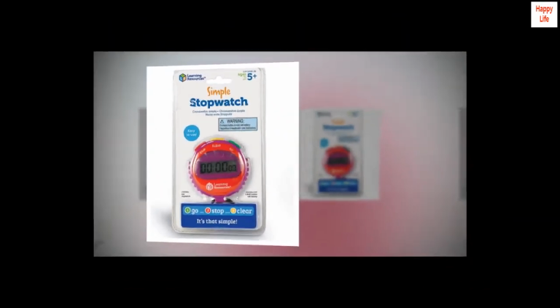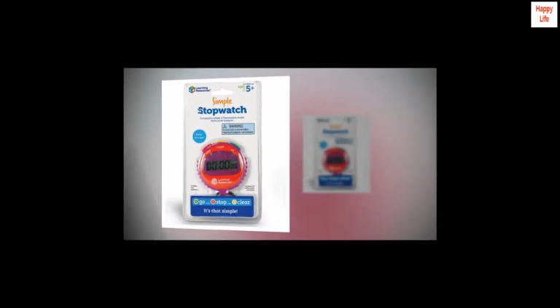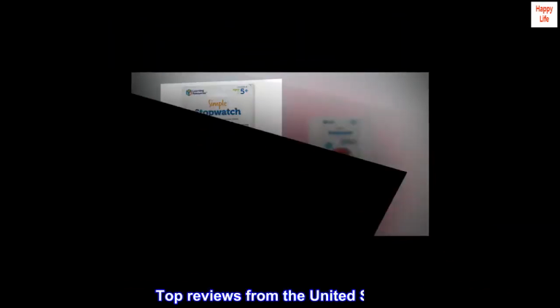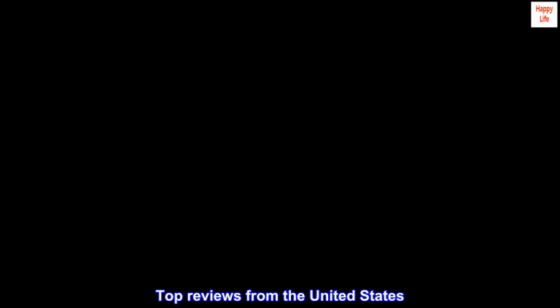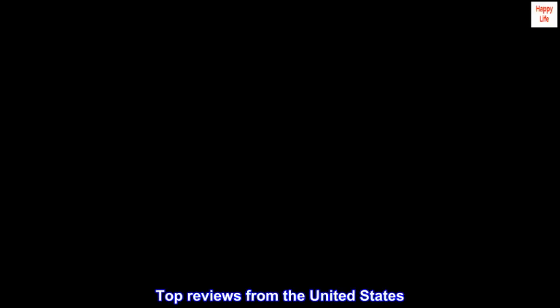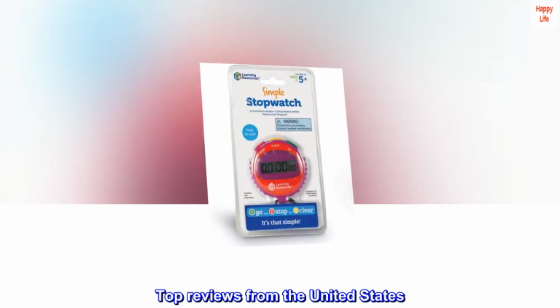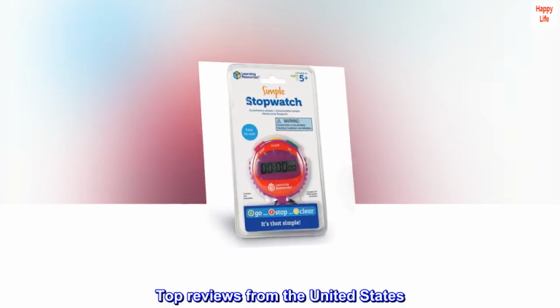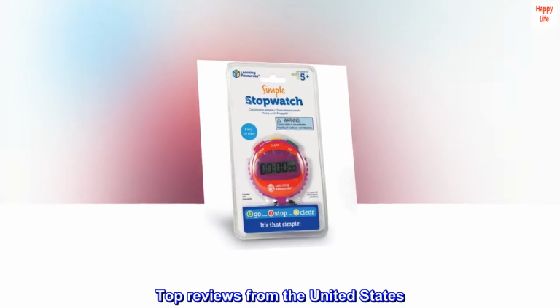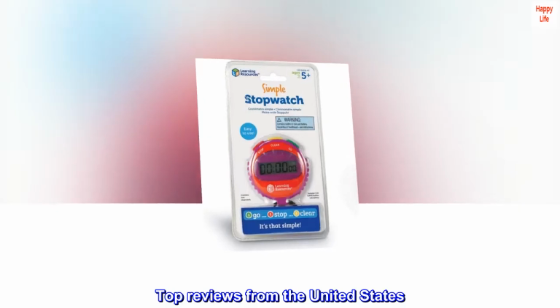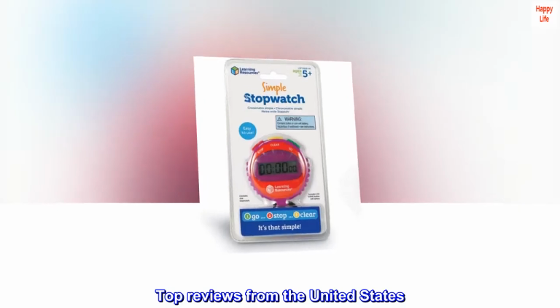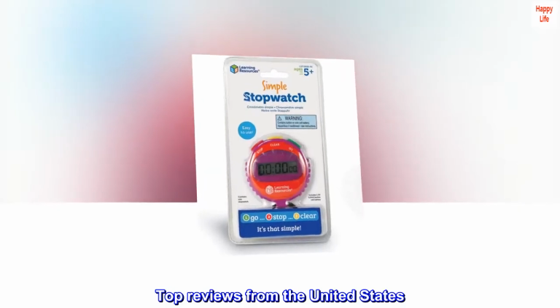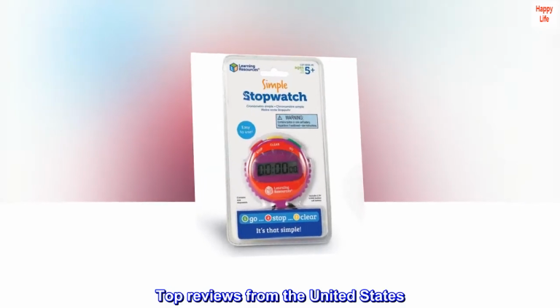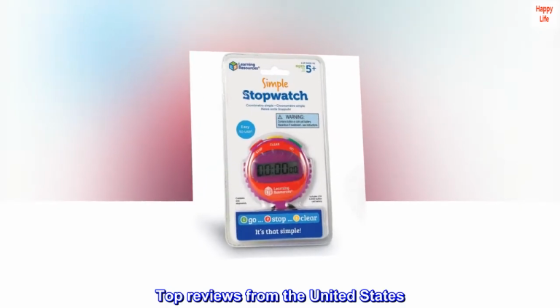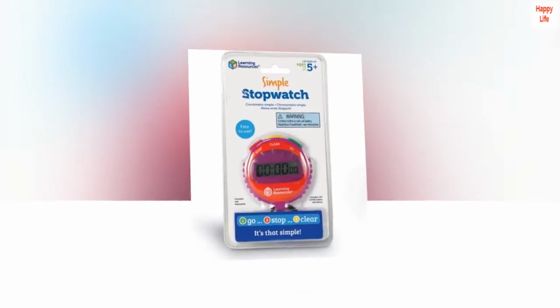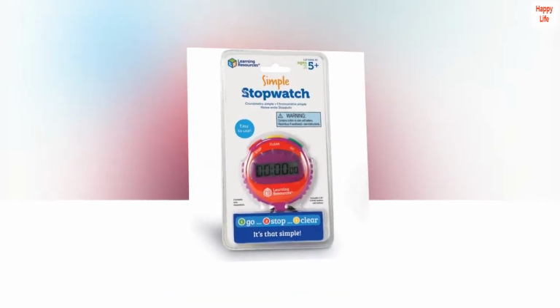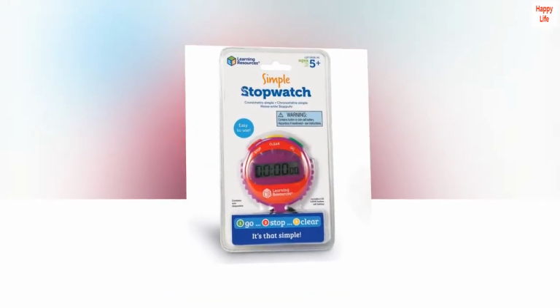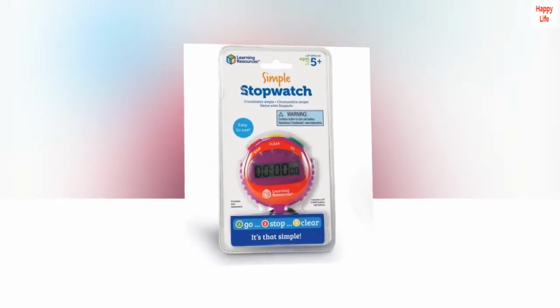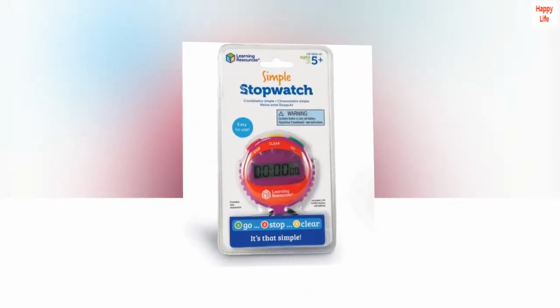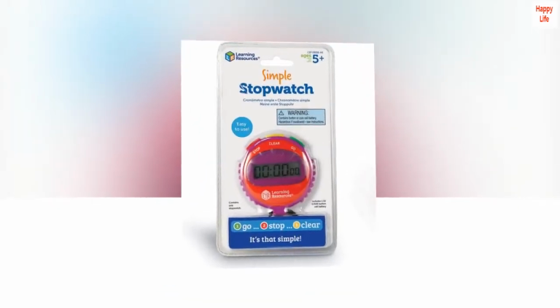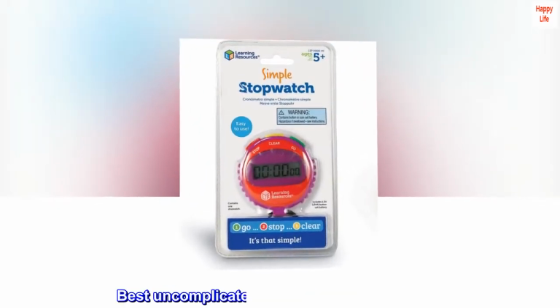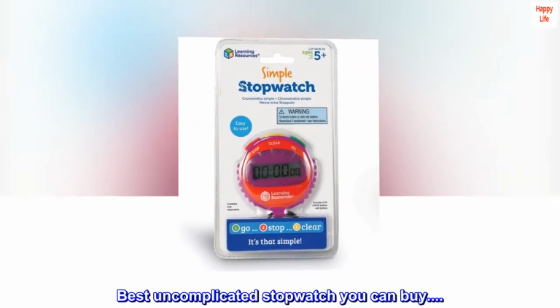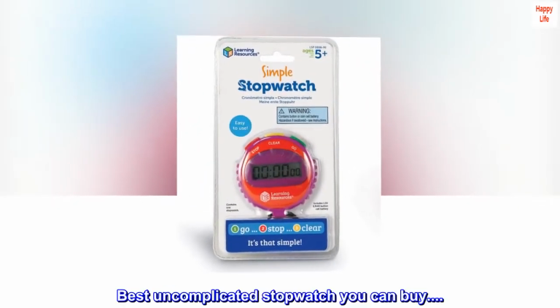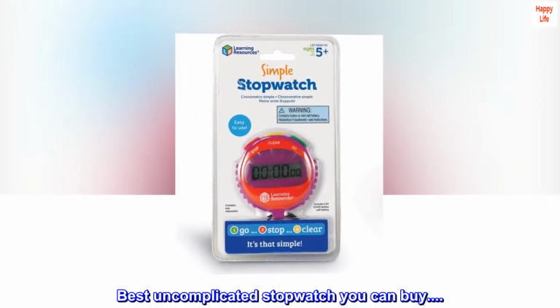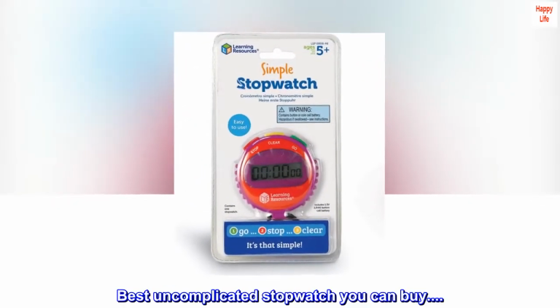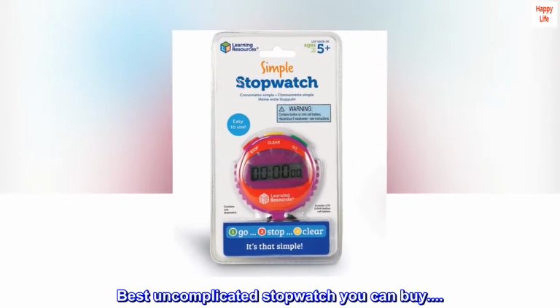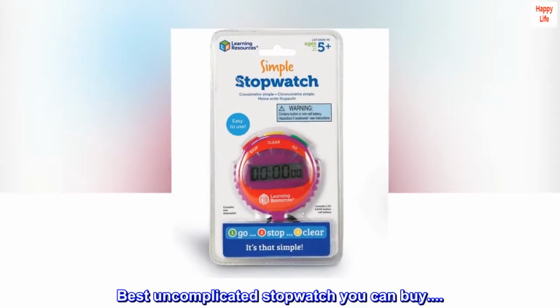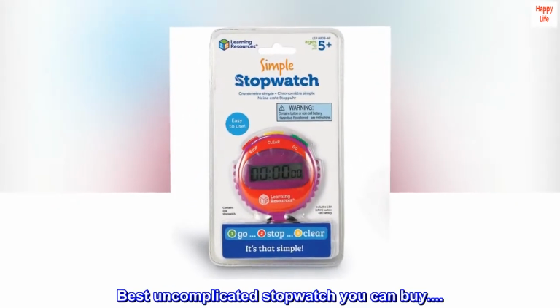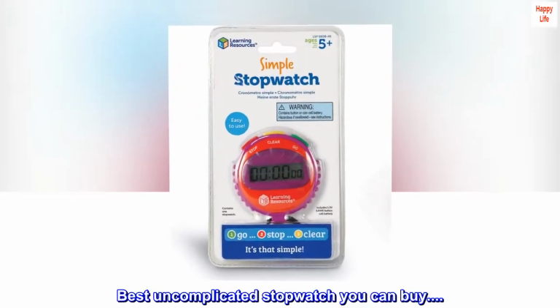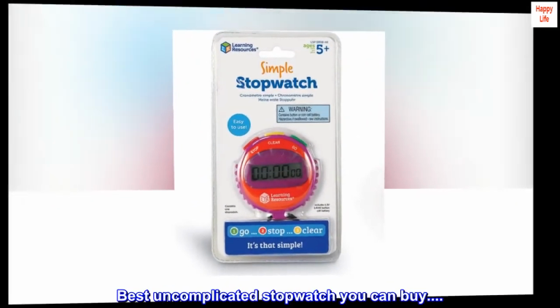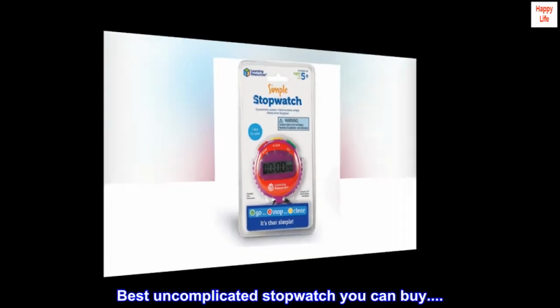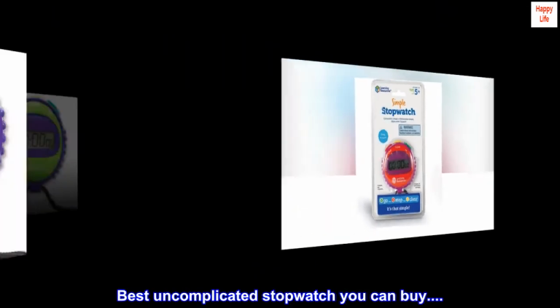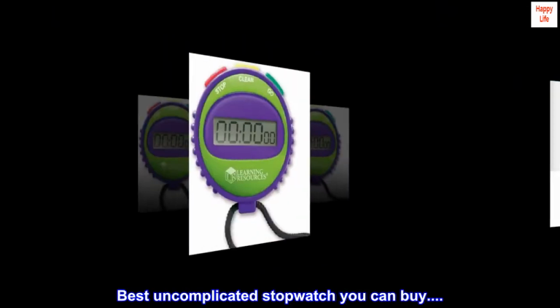Top reviews from the United States. Best uncomplicated stopwatch you can buy.